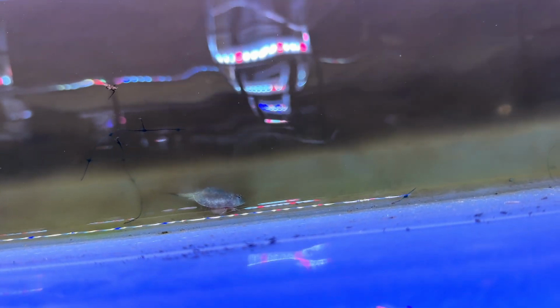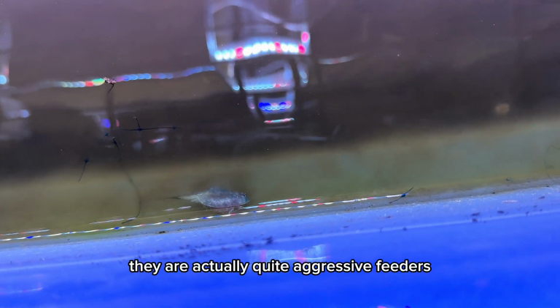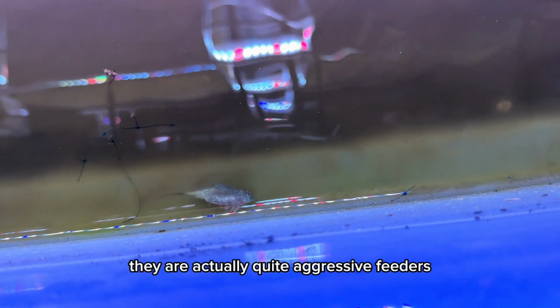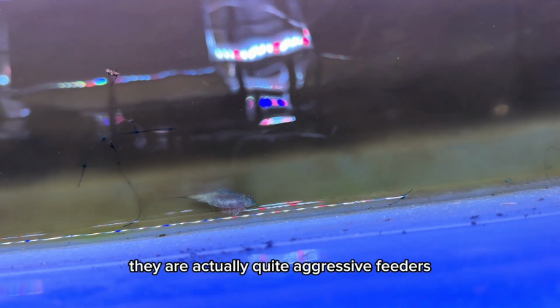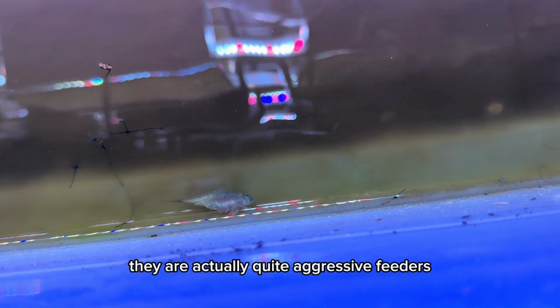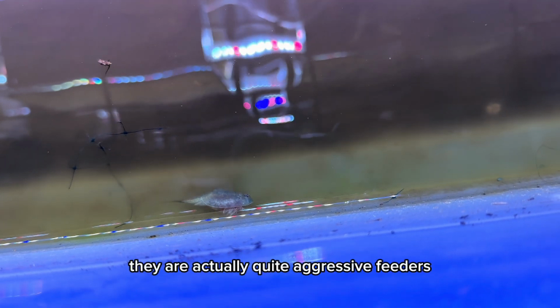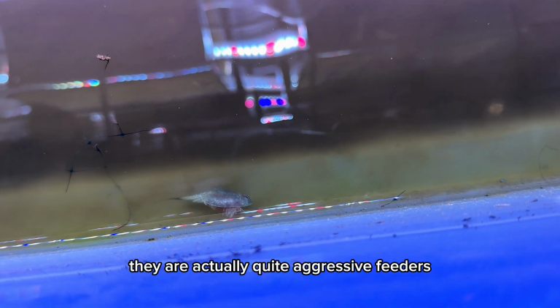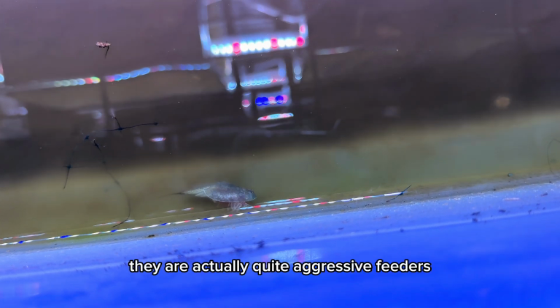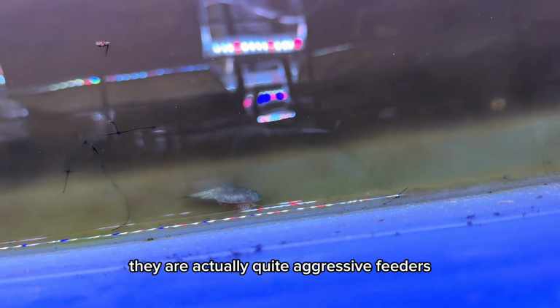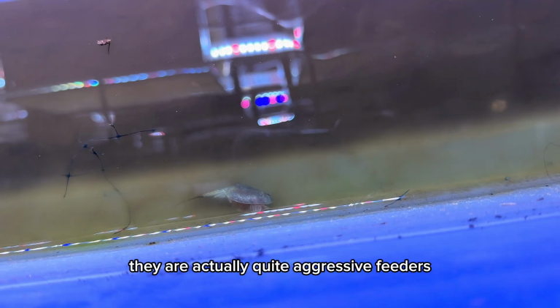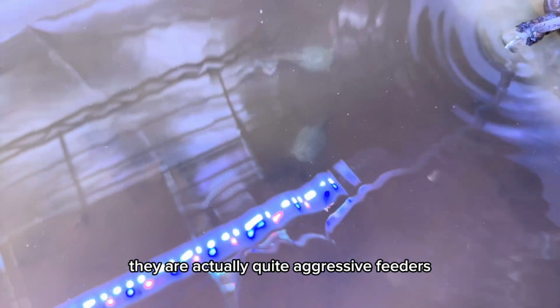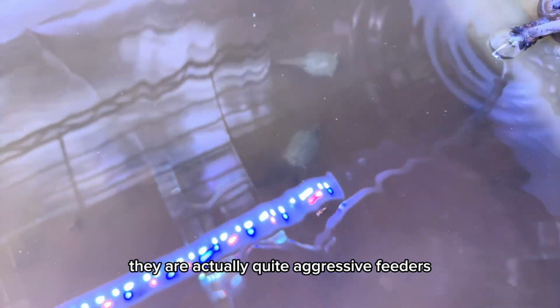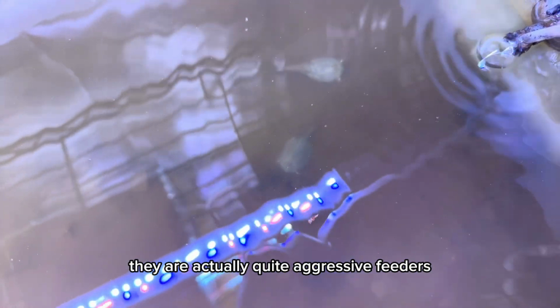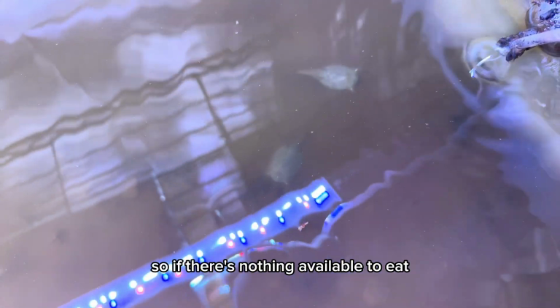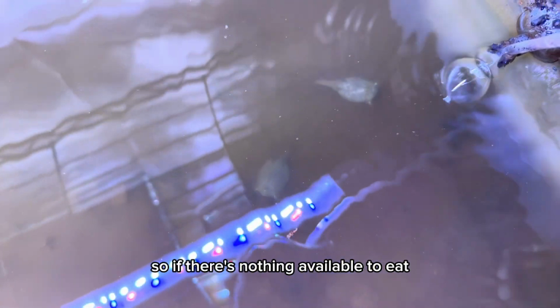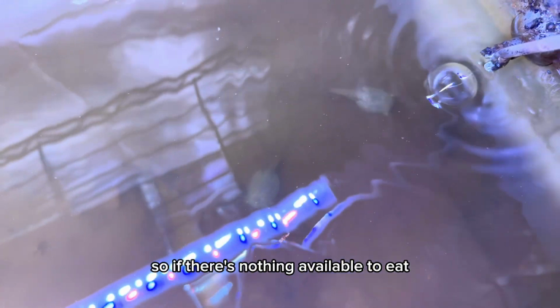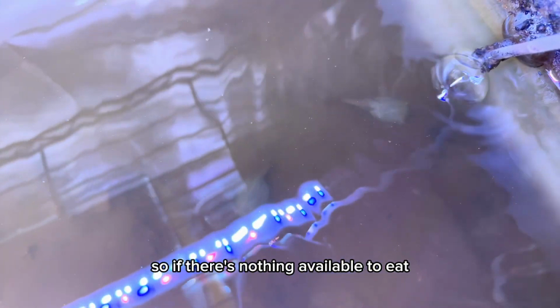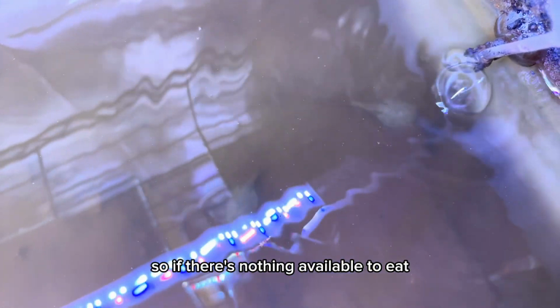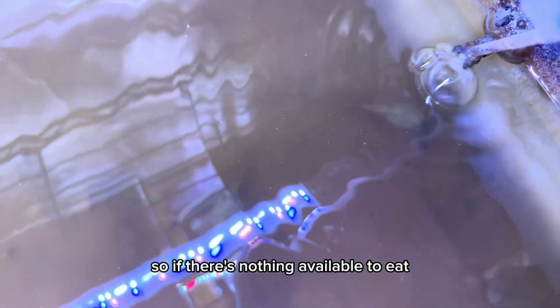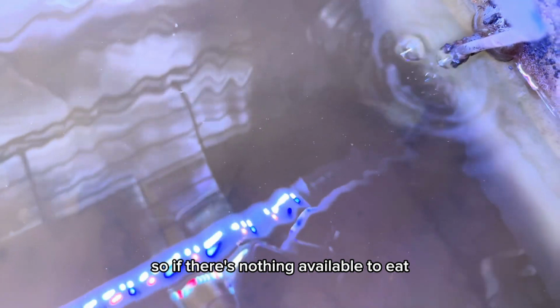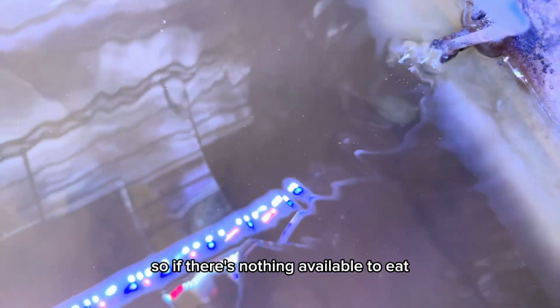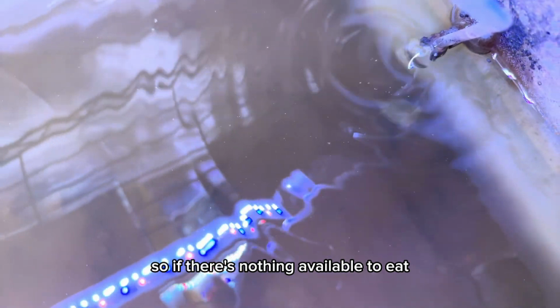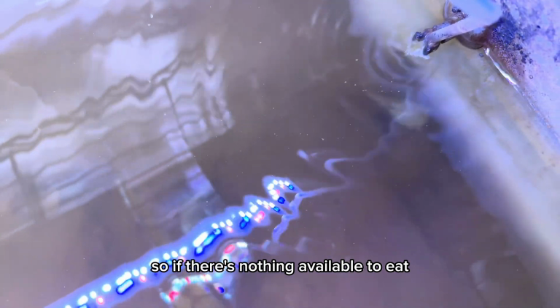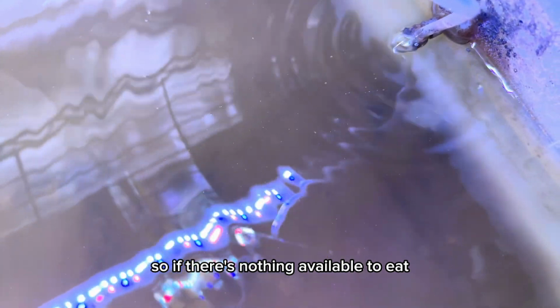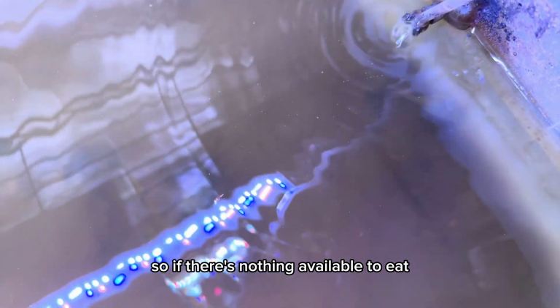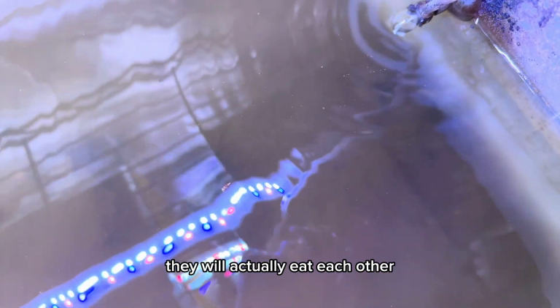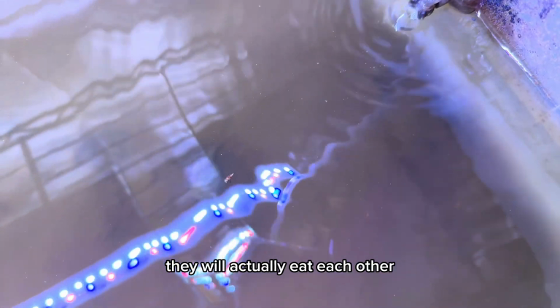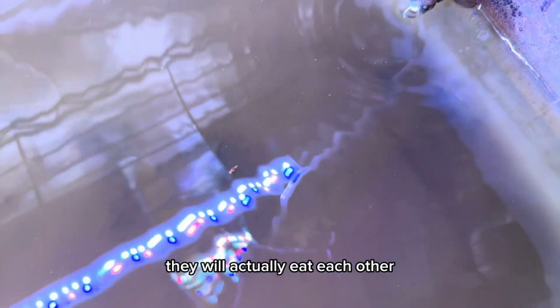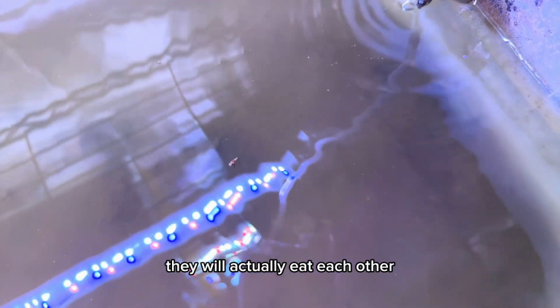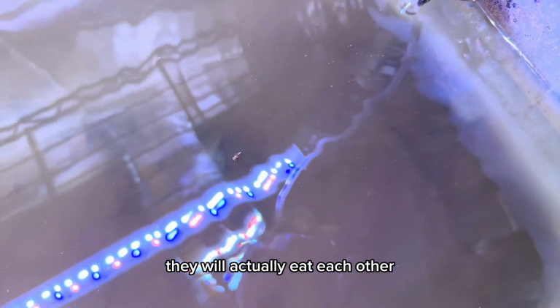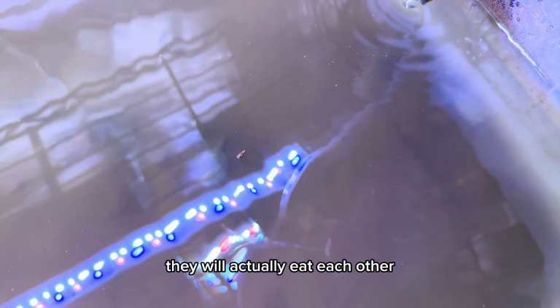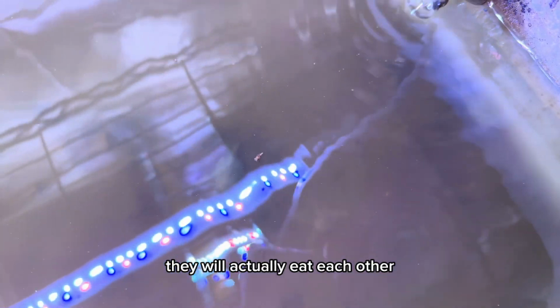They are actually quite aggressive feeders, so if there's nothing available to eat, they will actually eat each other.